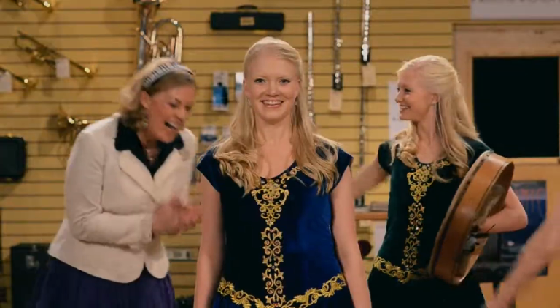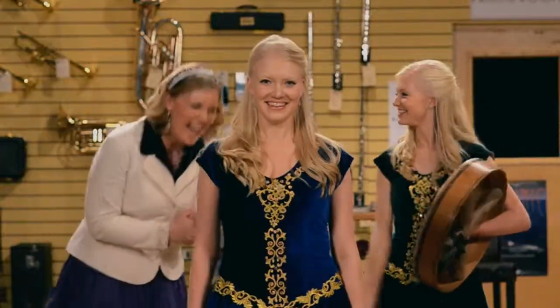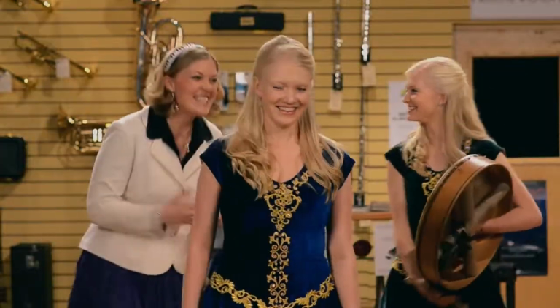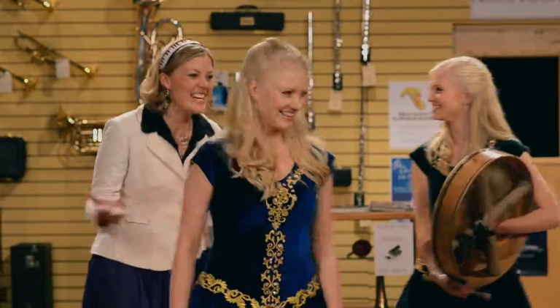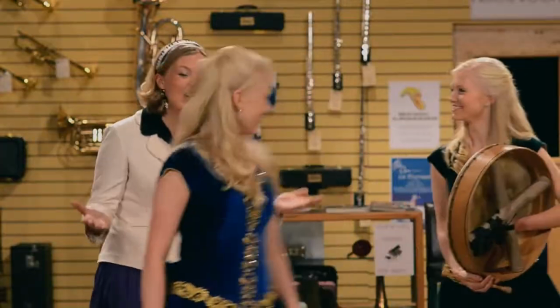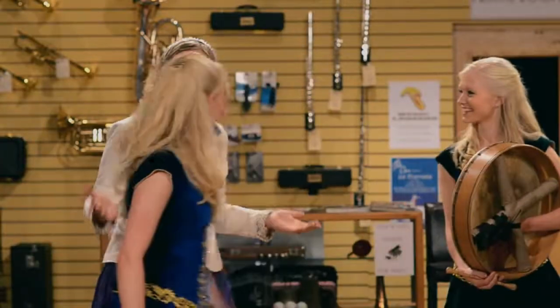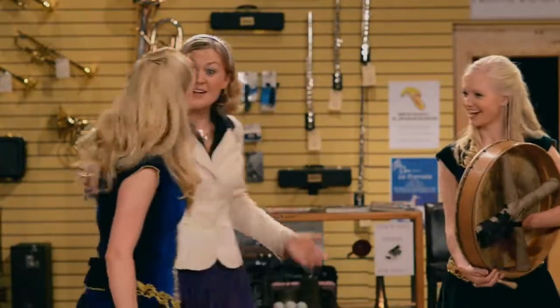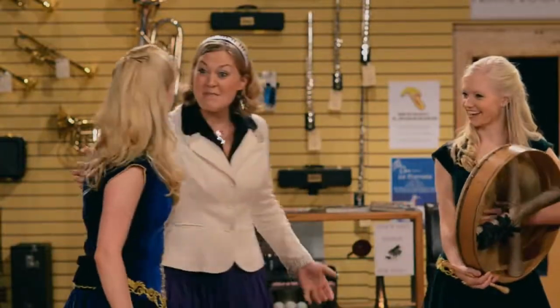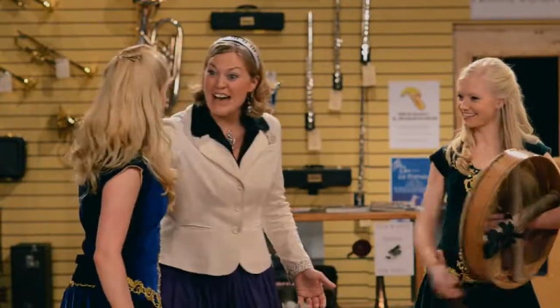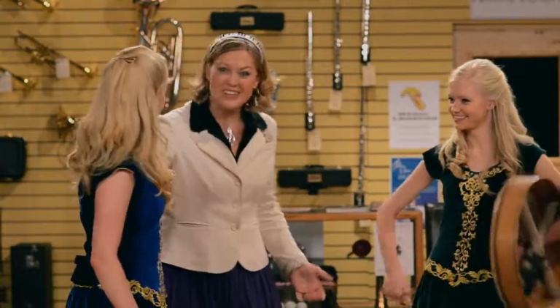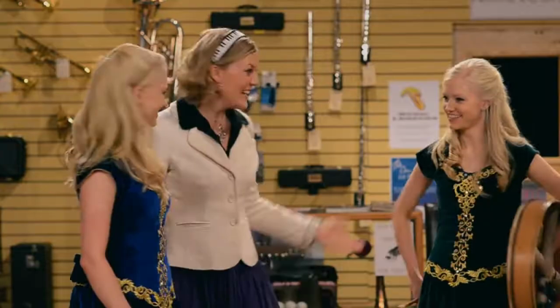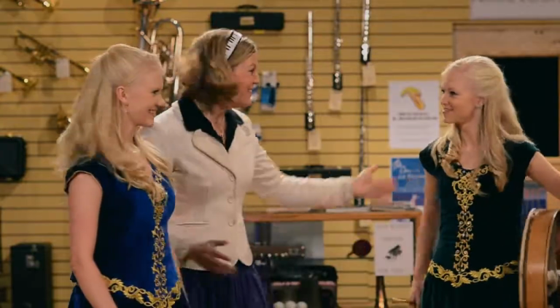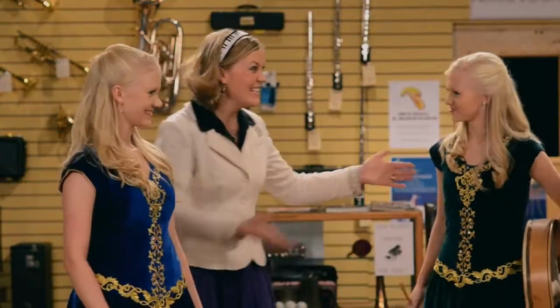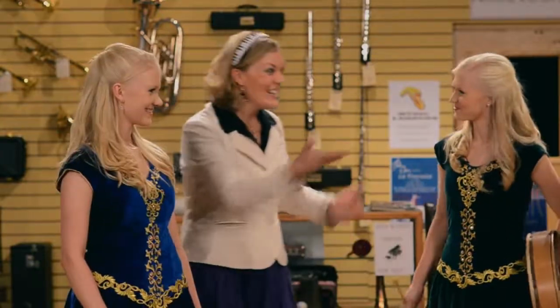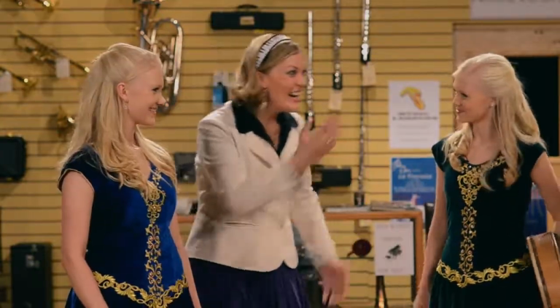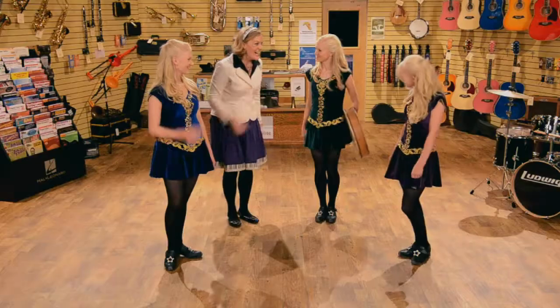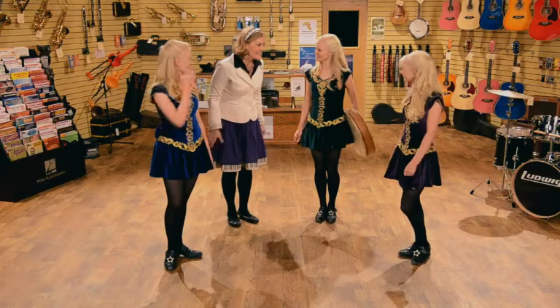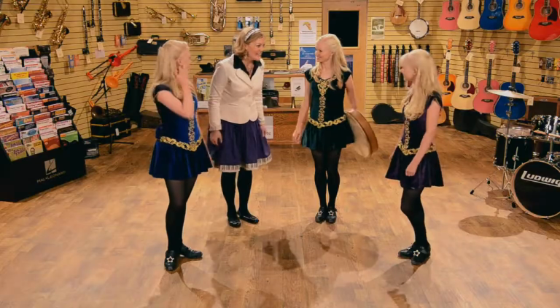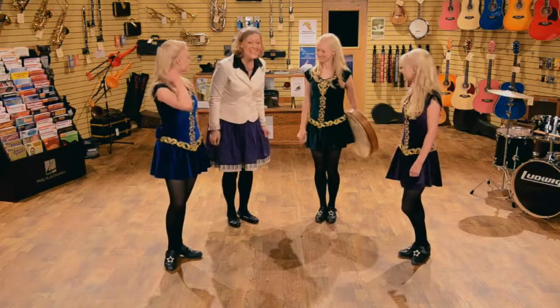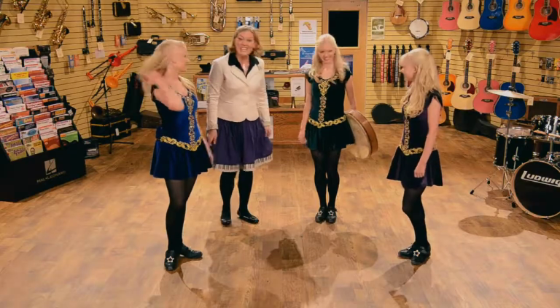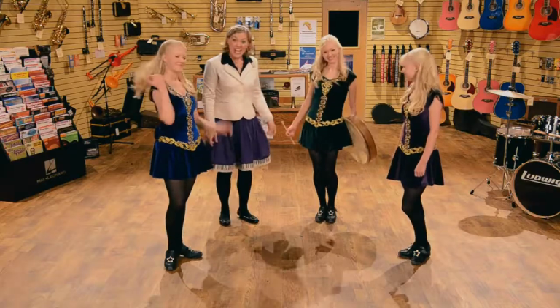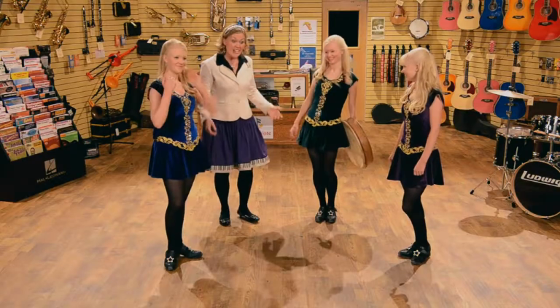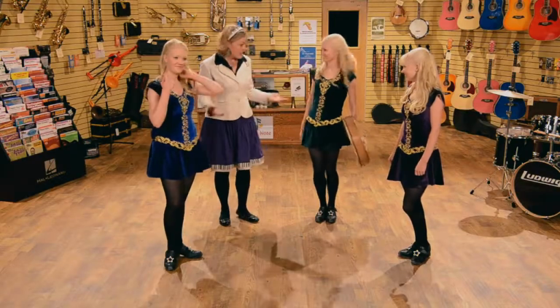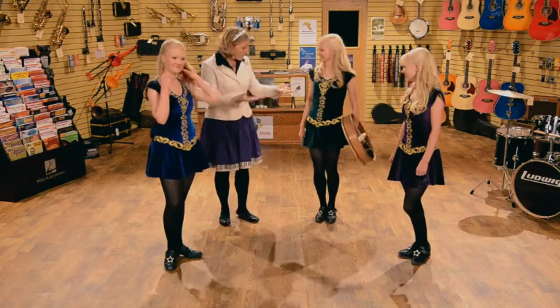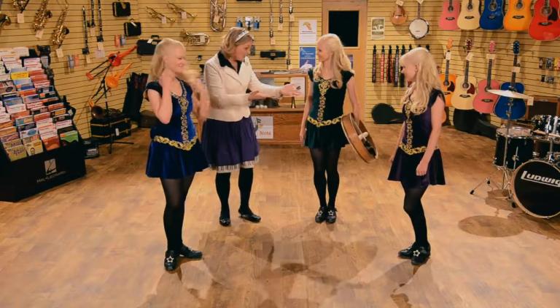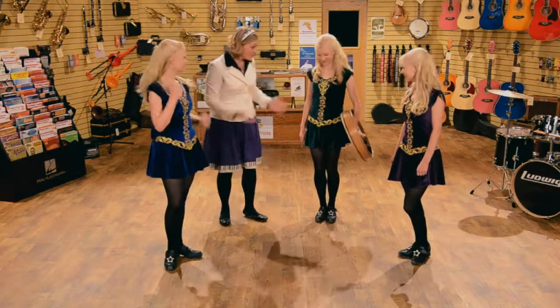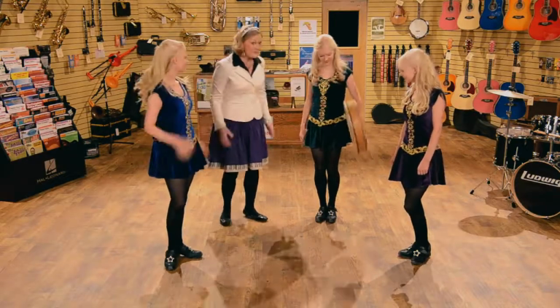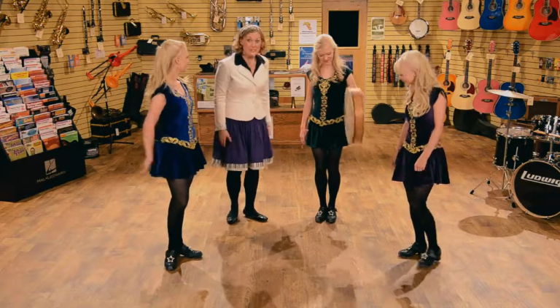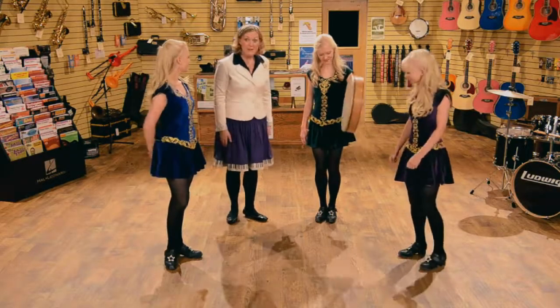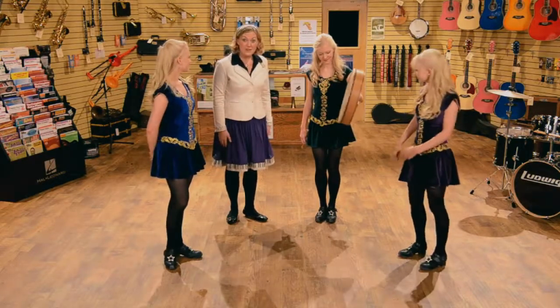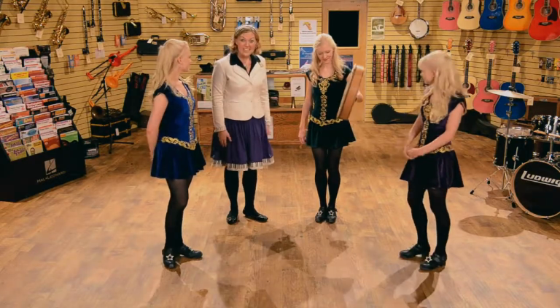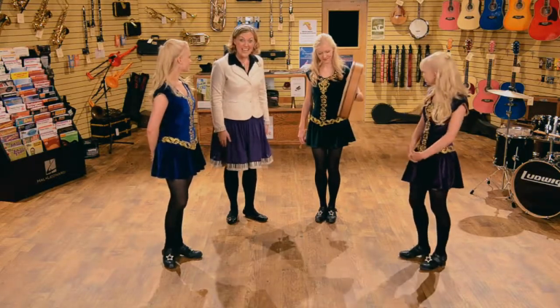Hi there. Welcome back, Greta Willow. Hi, Solana. And what instrument do you have for us today?